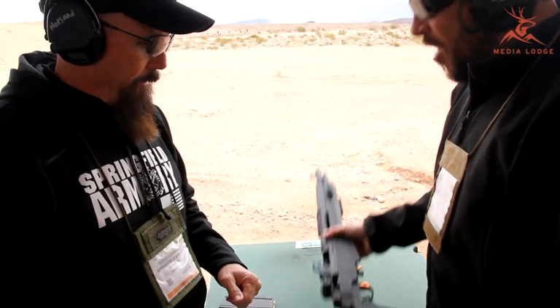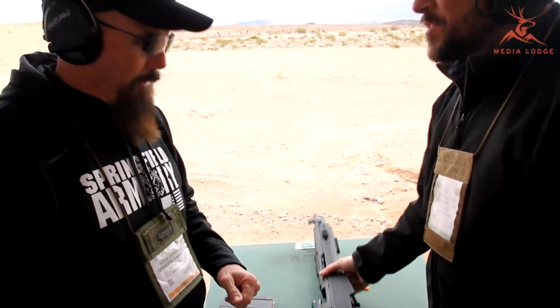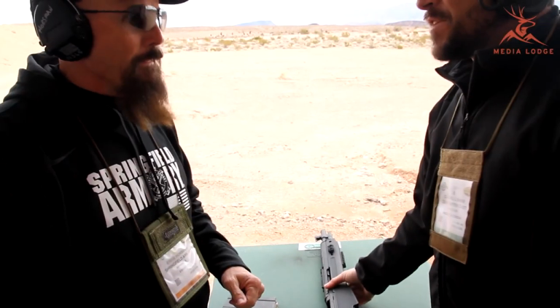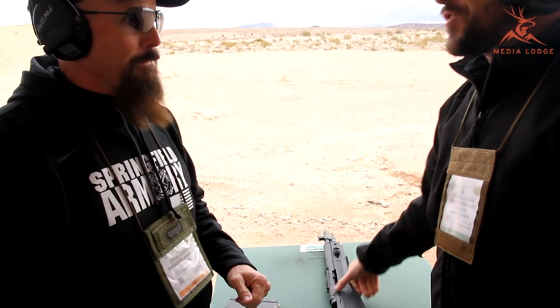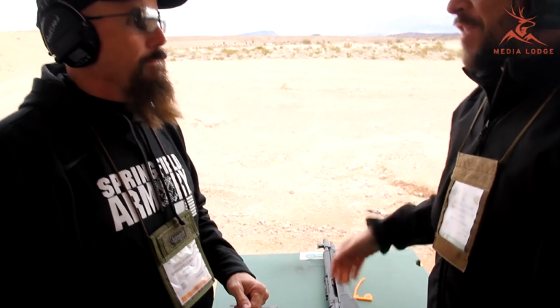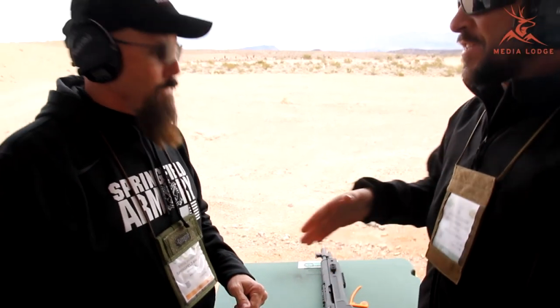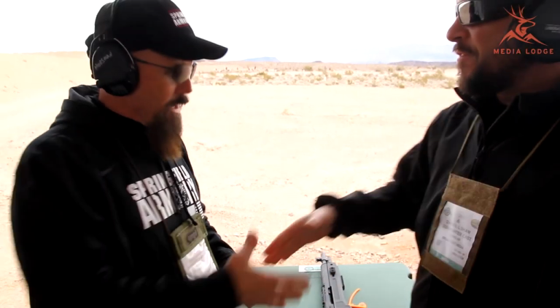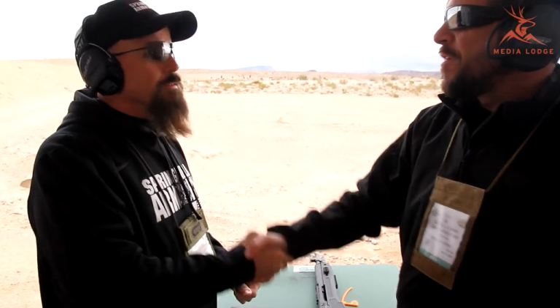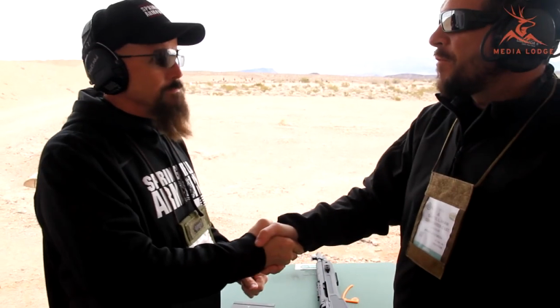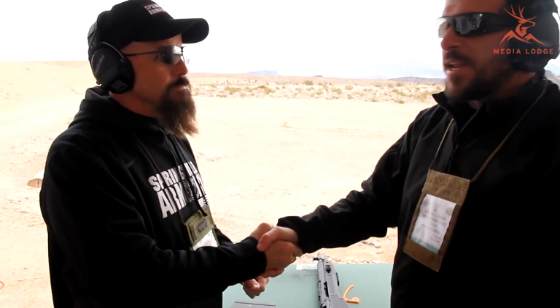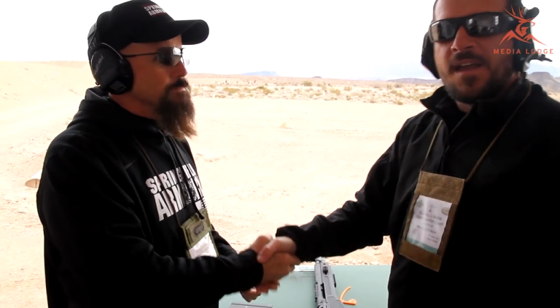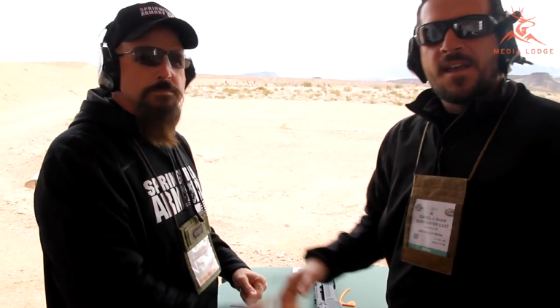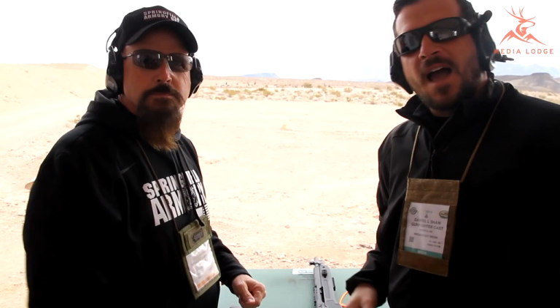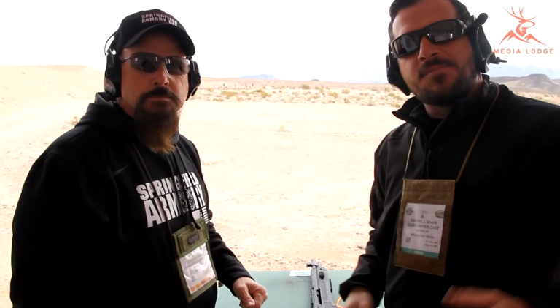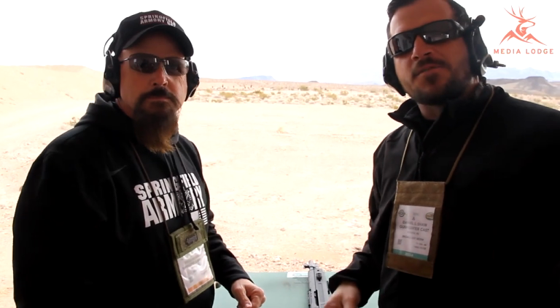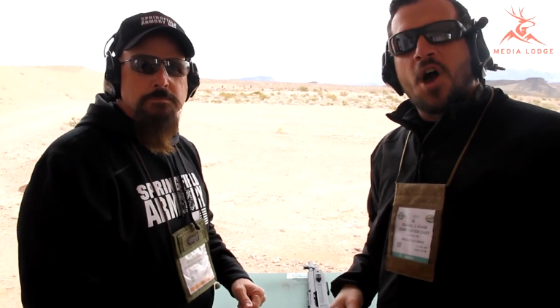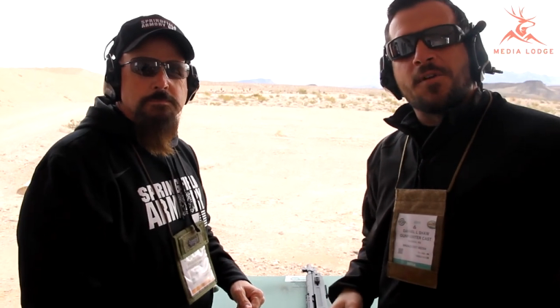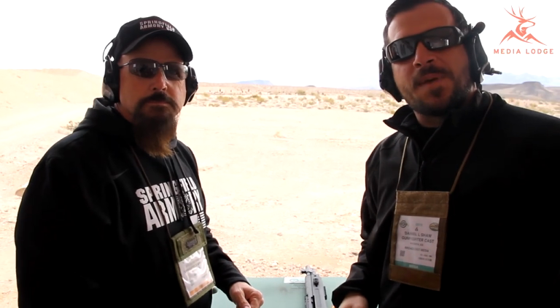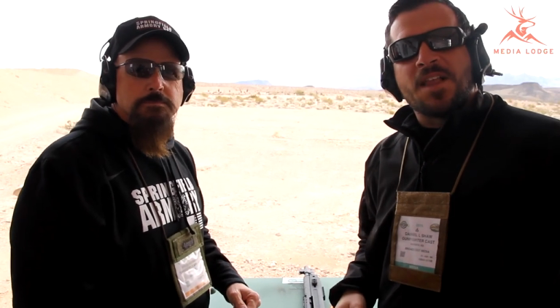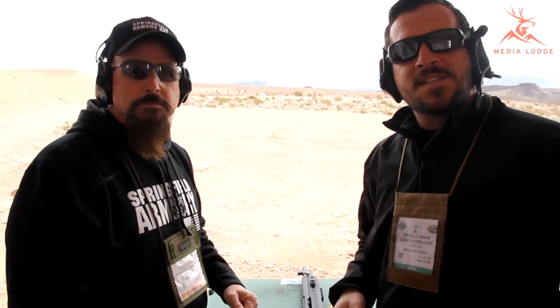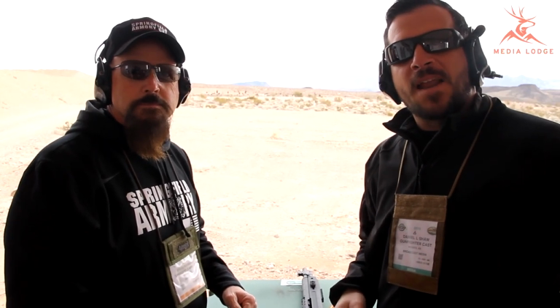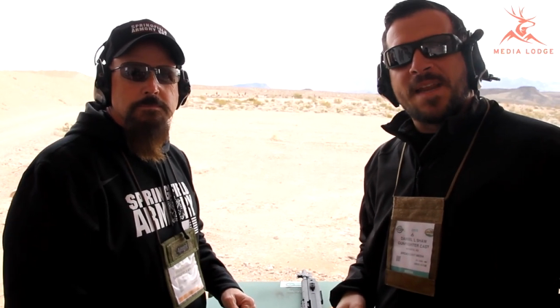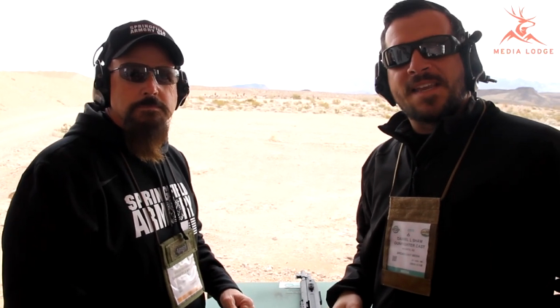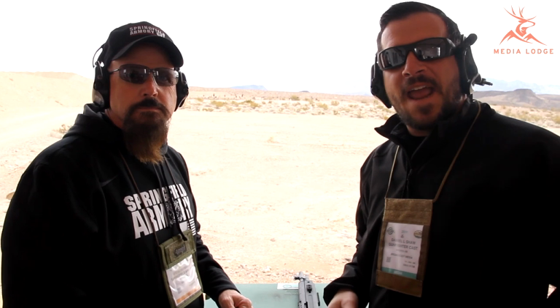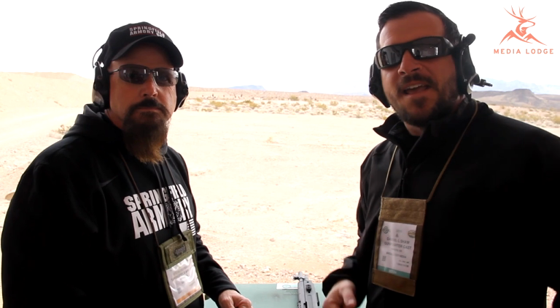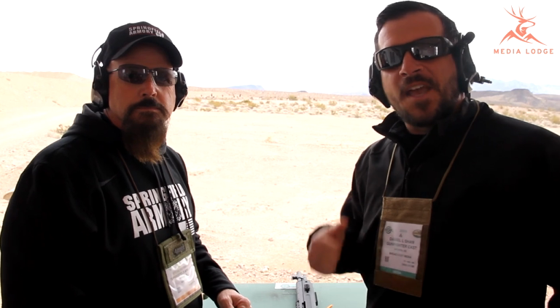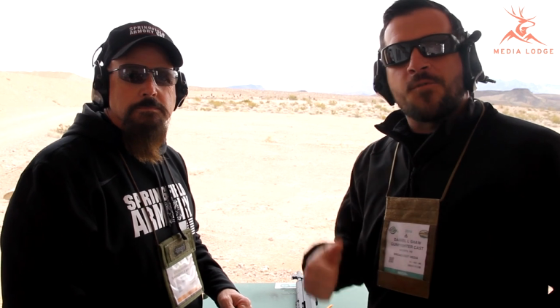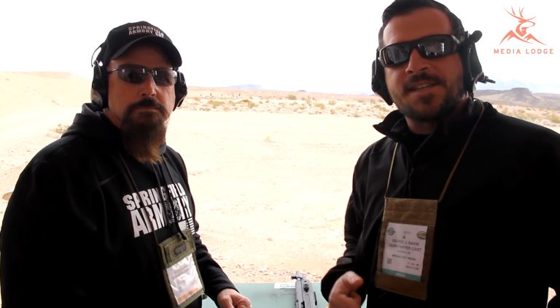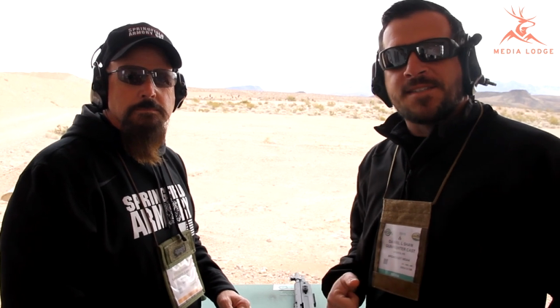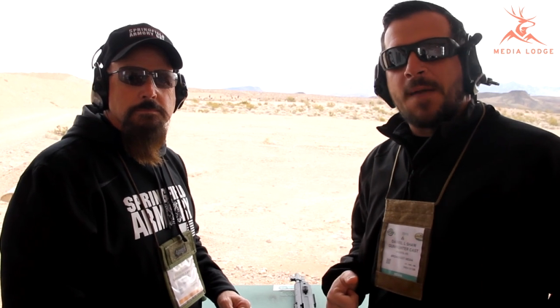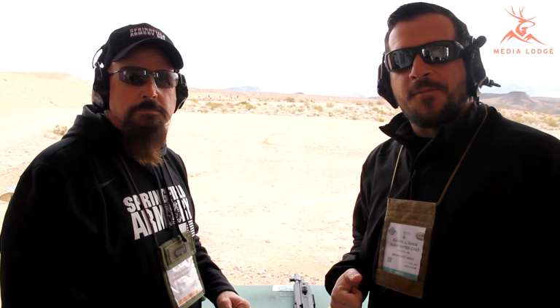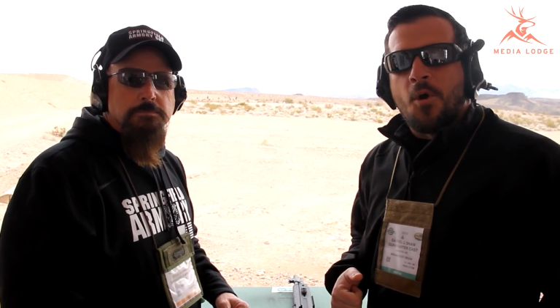Awesome, thanks for showing us. Appreciate it. Guys, I'm Daniel Shaw here with Media Lodge, out at Media Day. Thanks for watching, stand by for more.